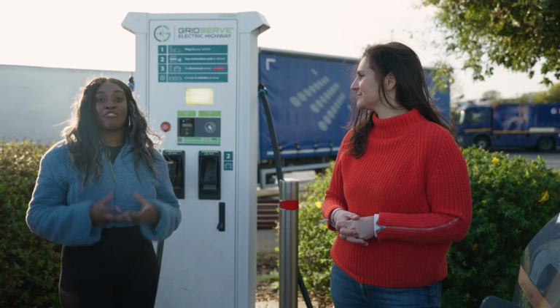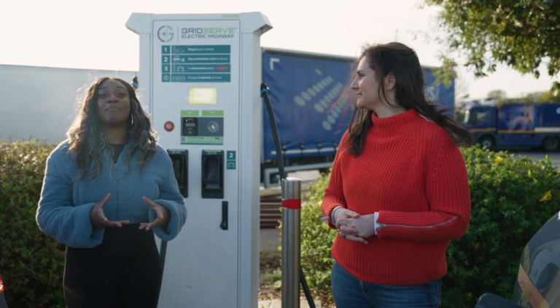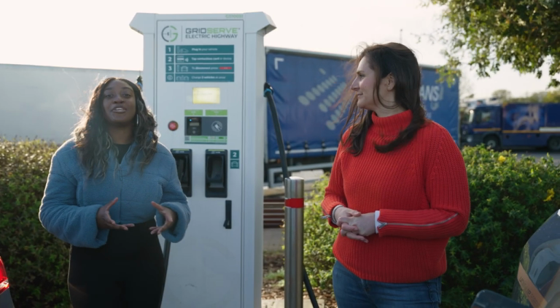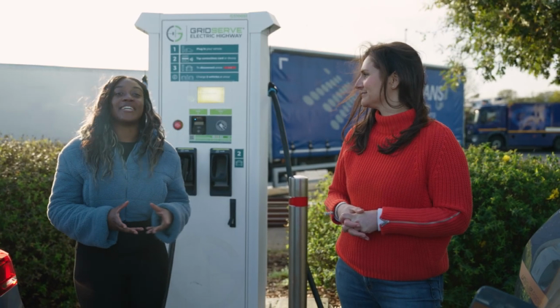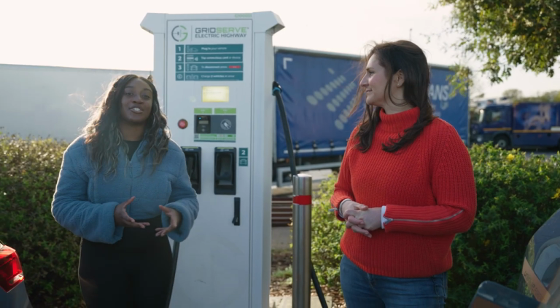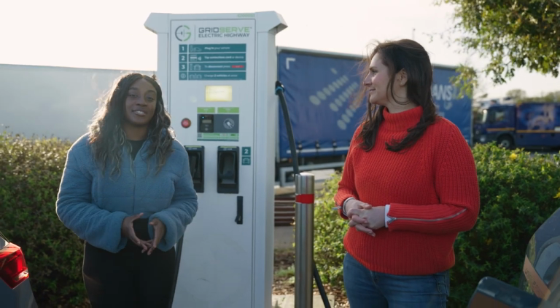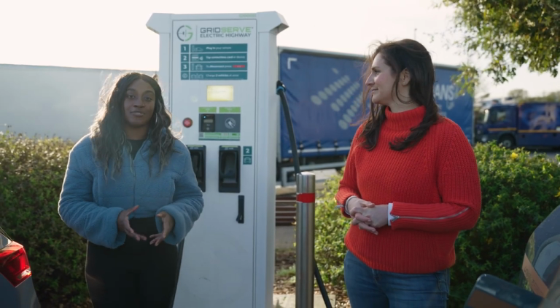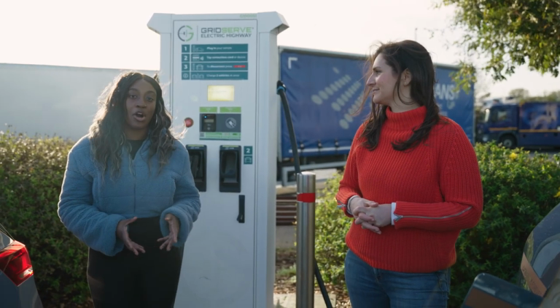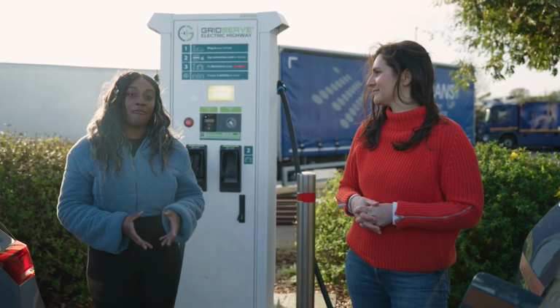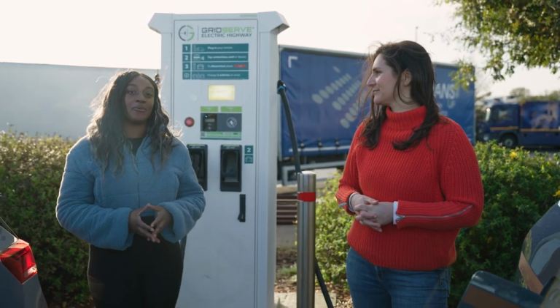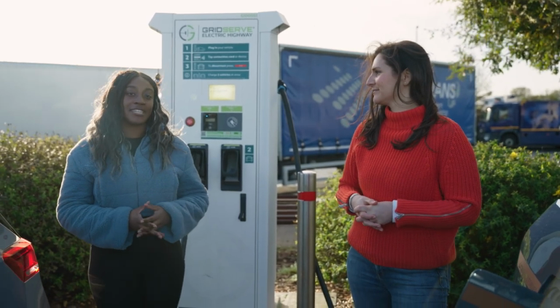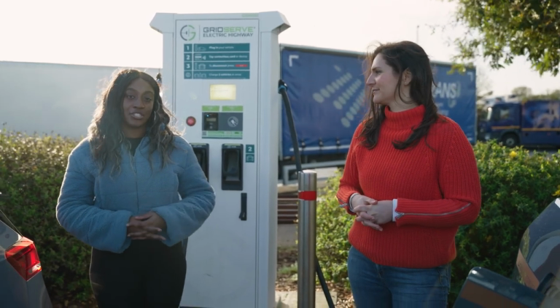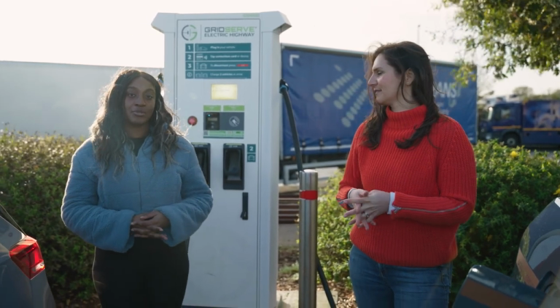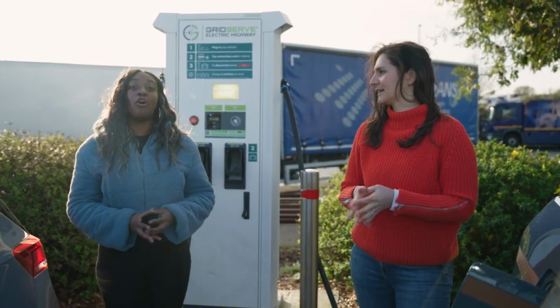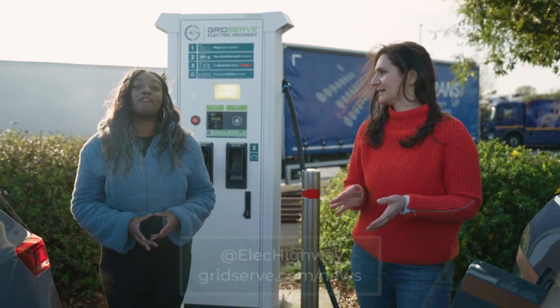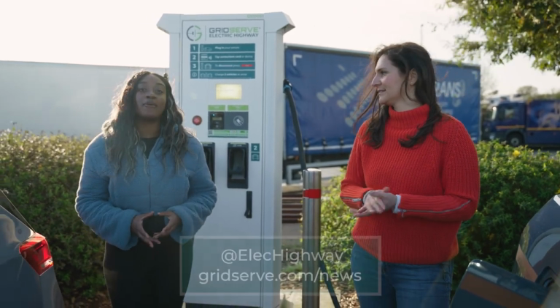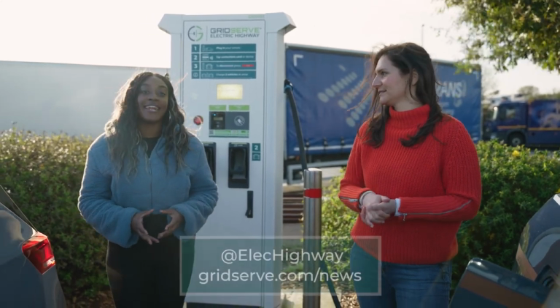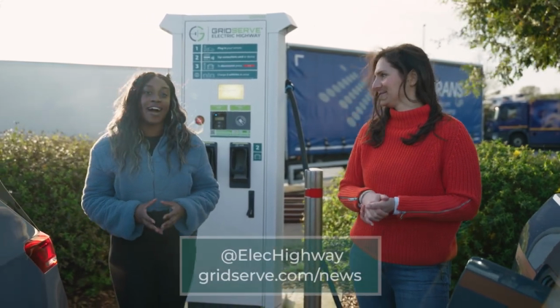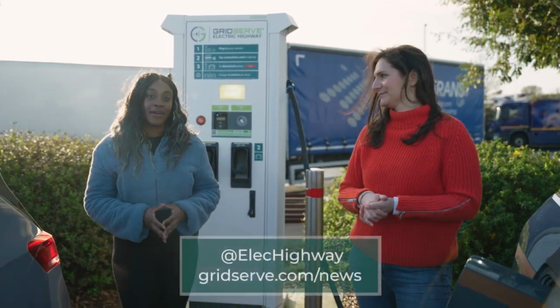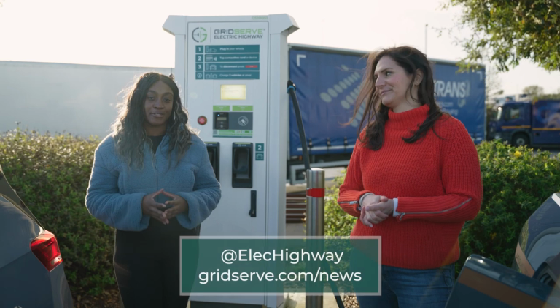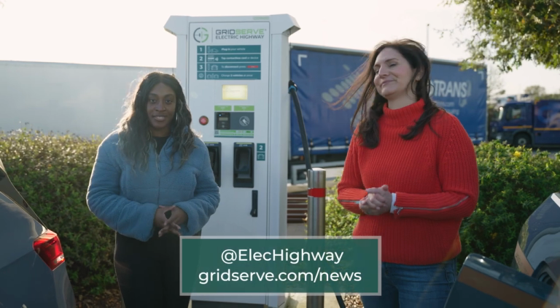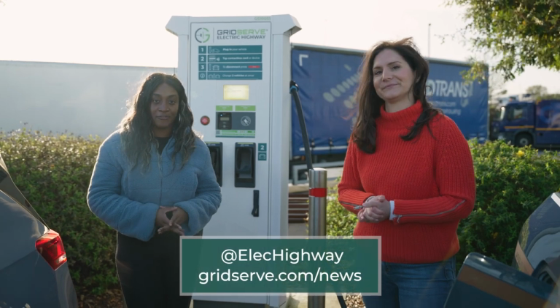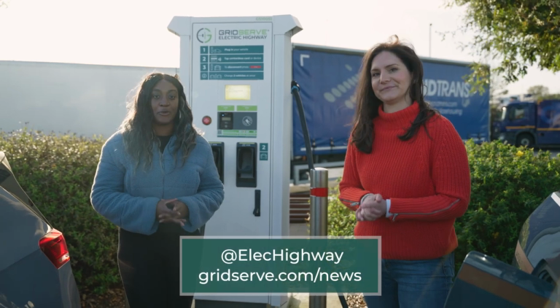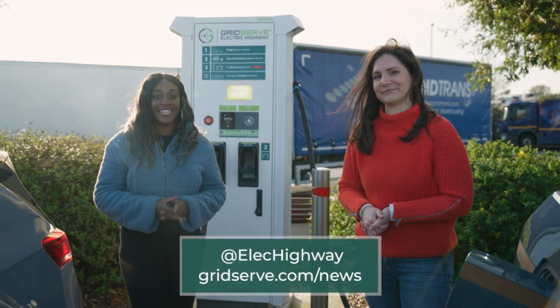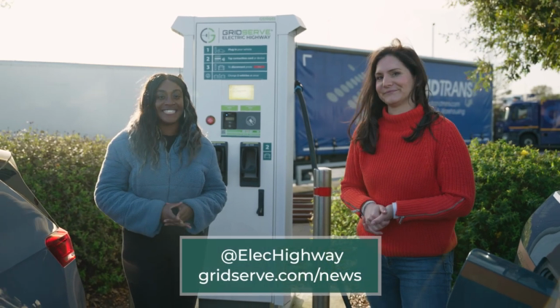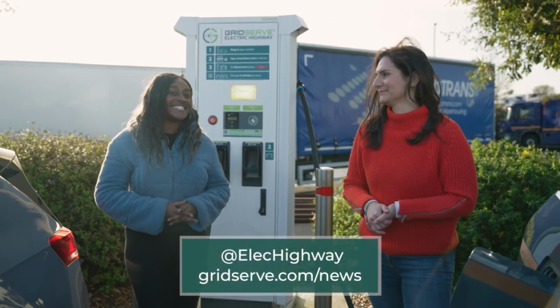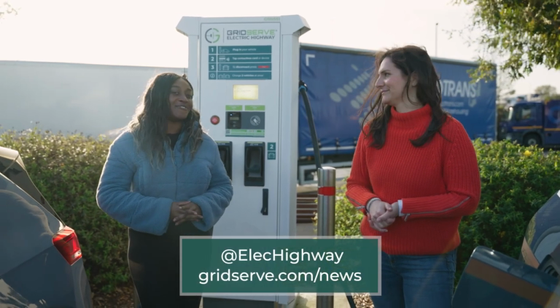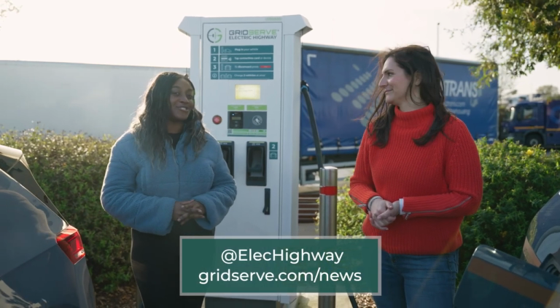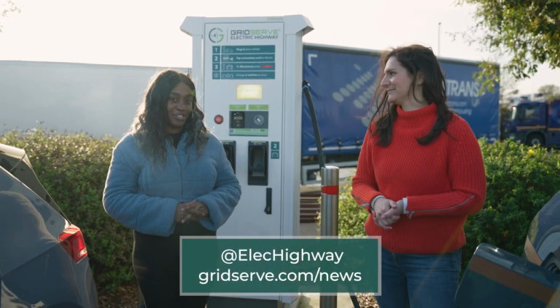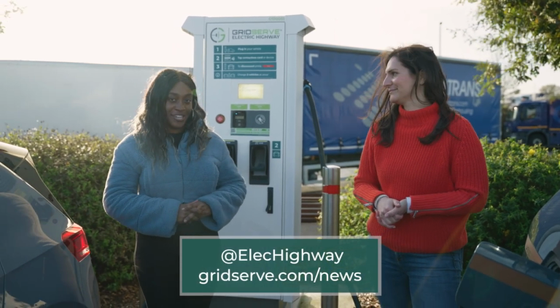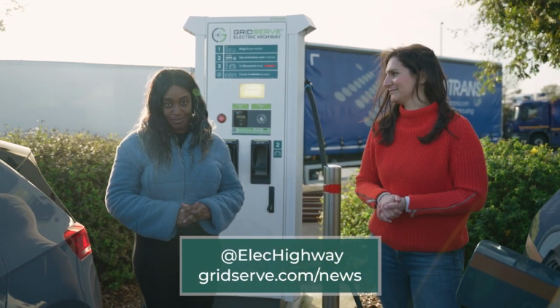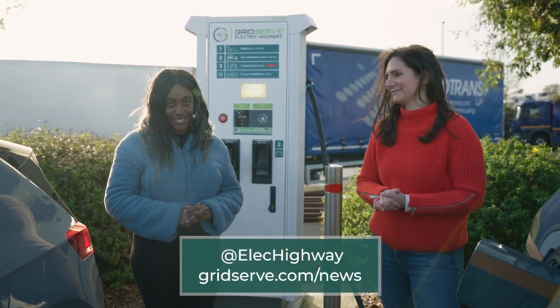Remember, you can head to gridserve.com/news or follow Electric Highway on Twitter for all the latest EV charging updates.